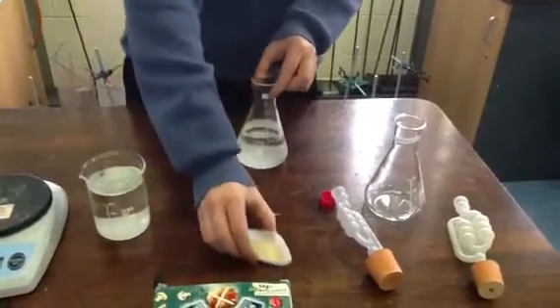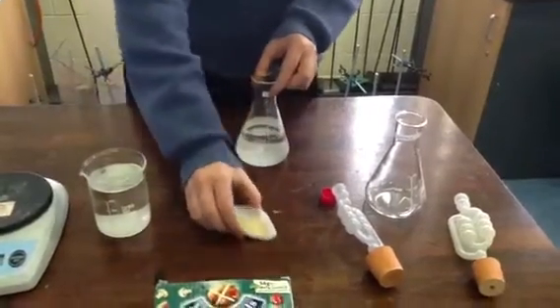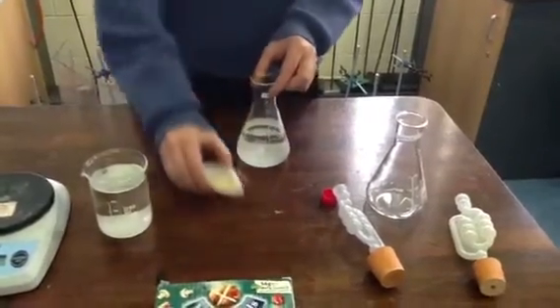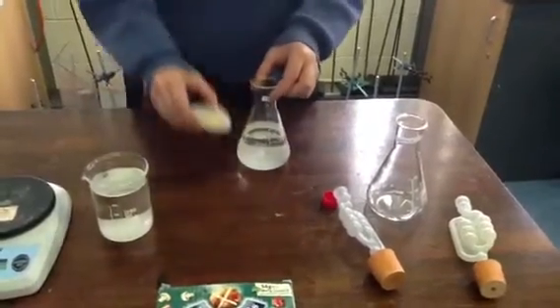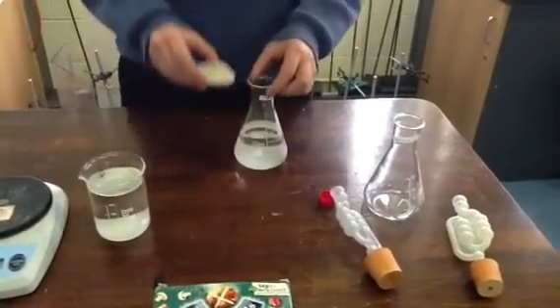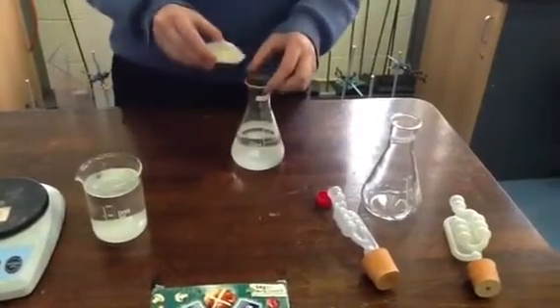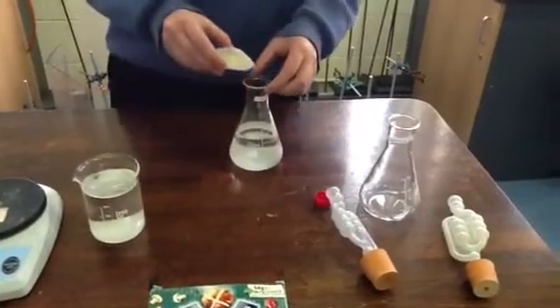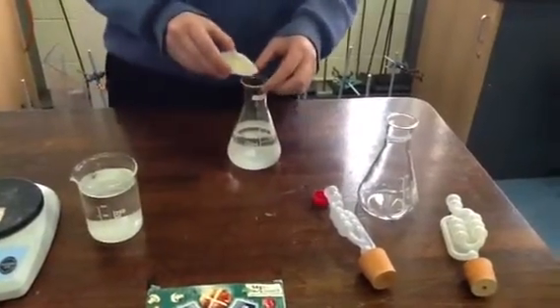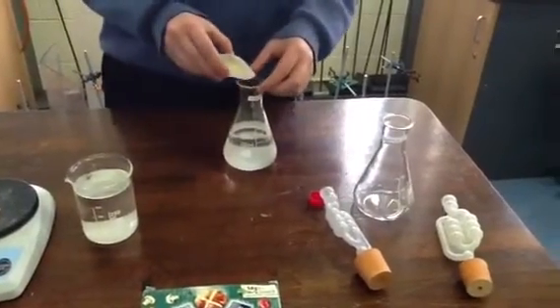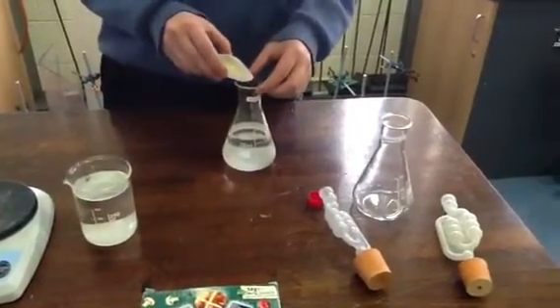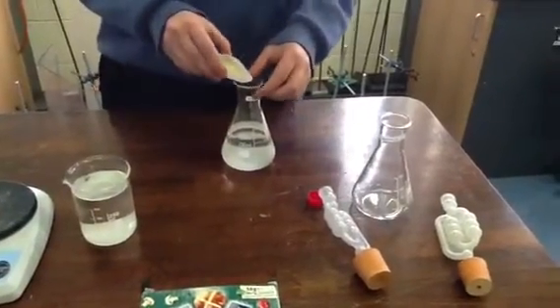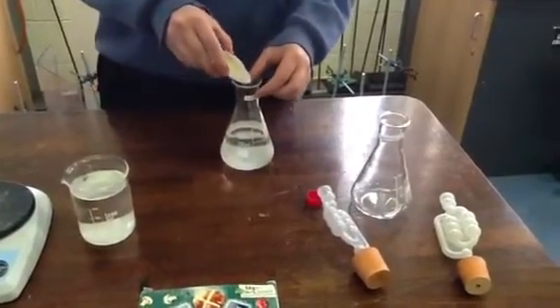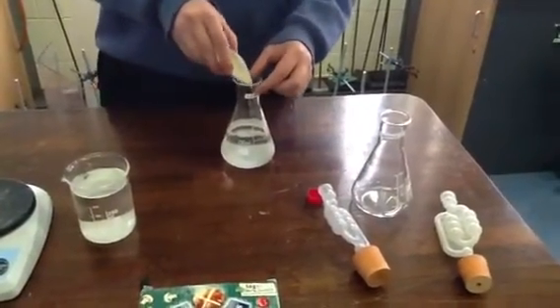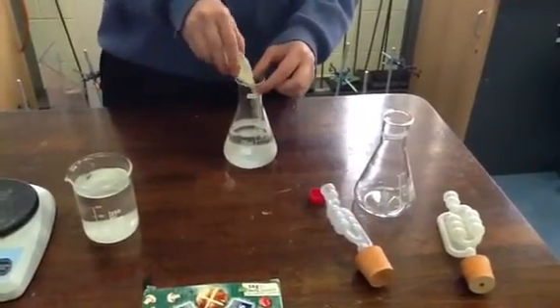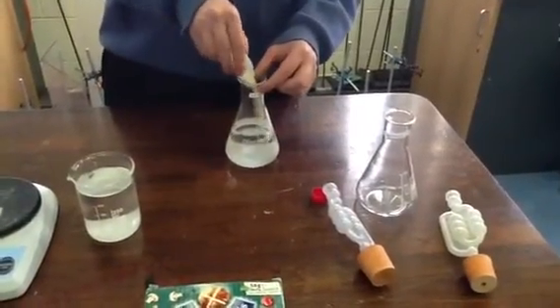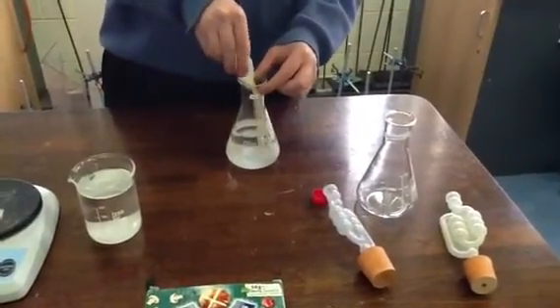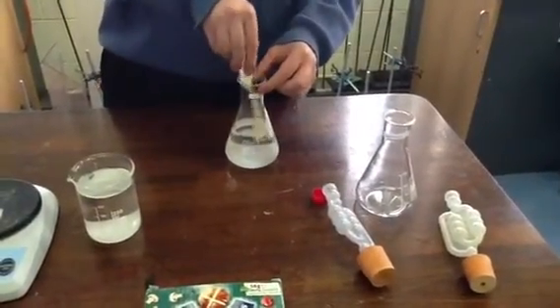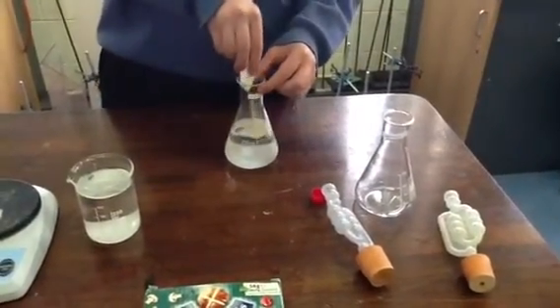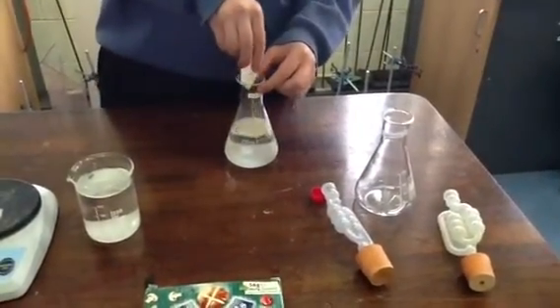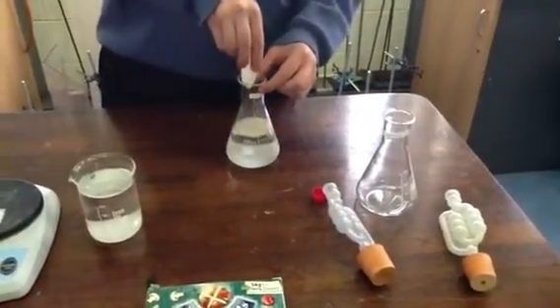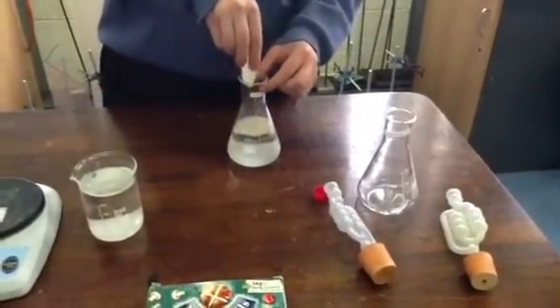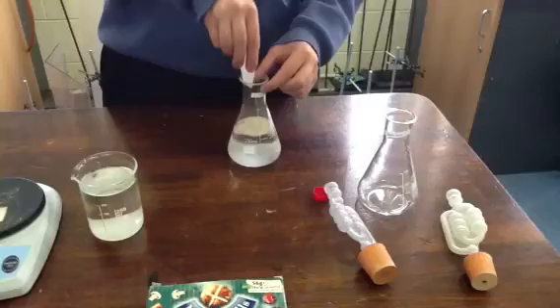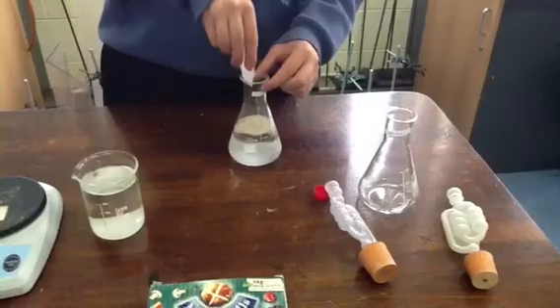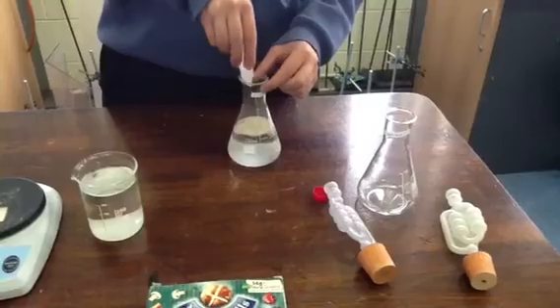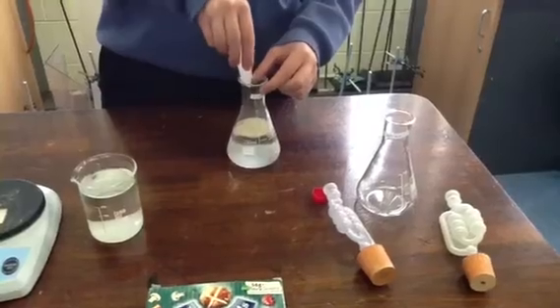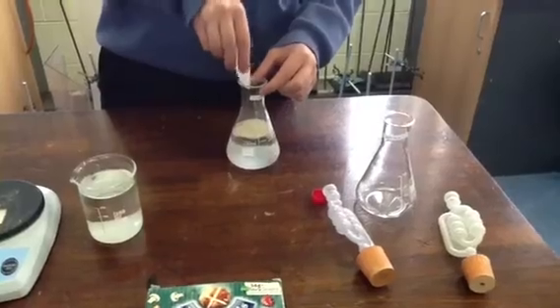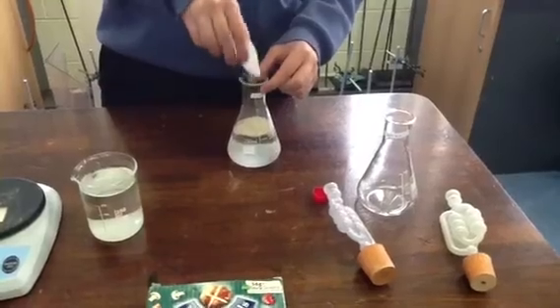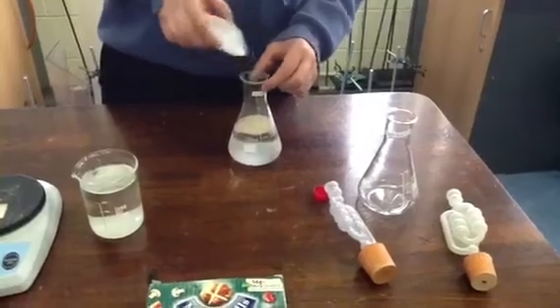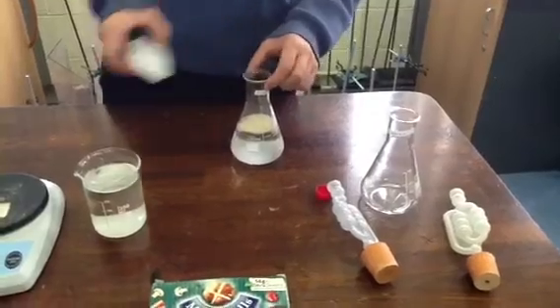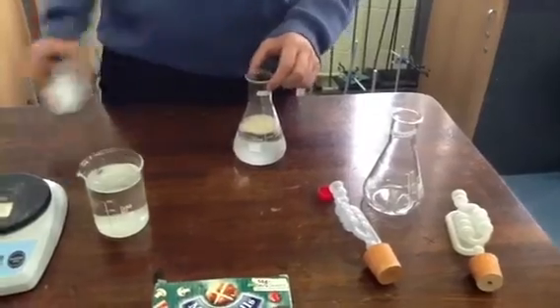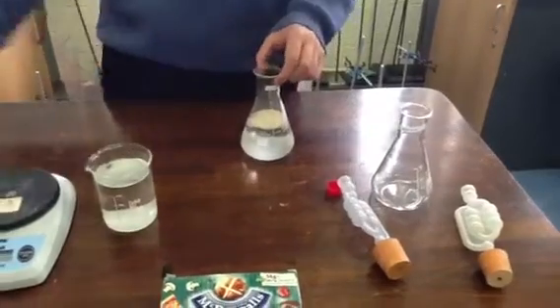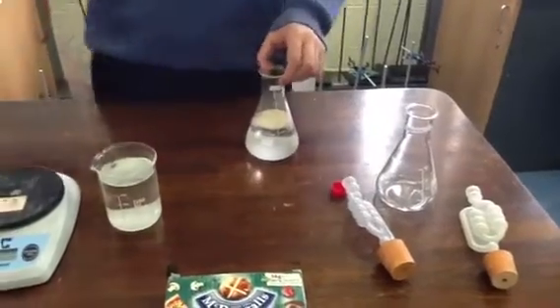And how many grams of yeast are we going to add, Chloe? Five grams of yeast.